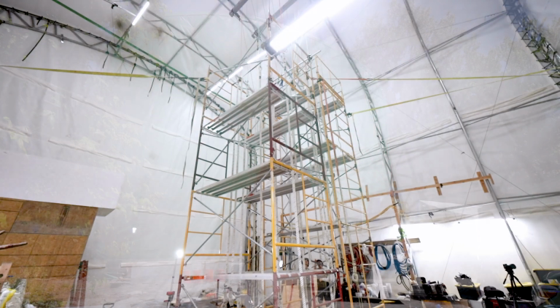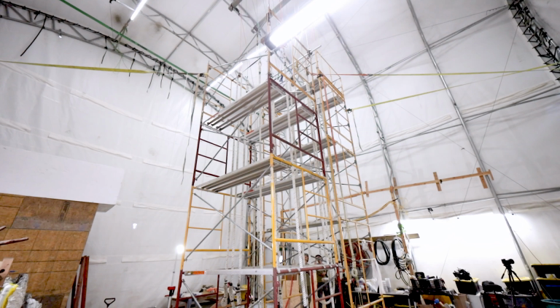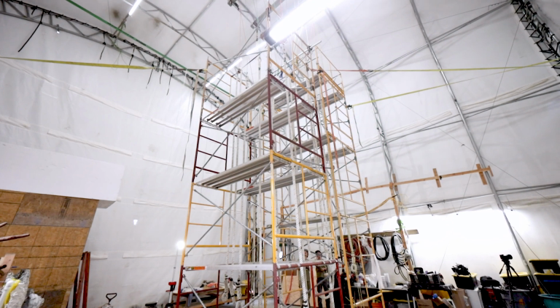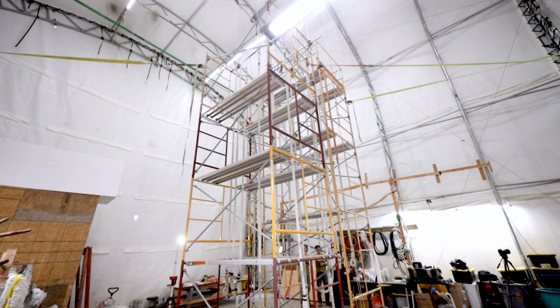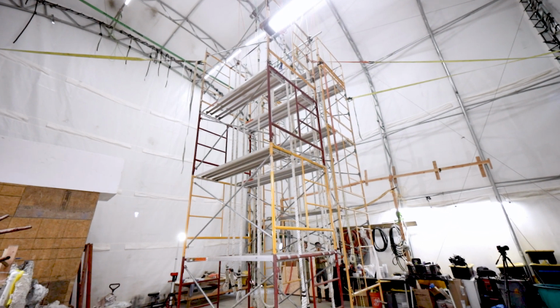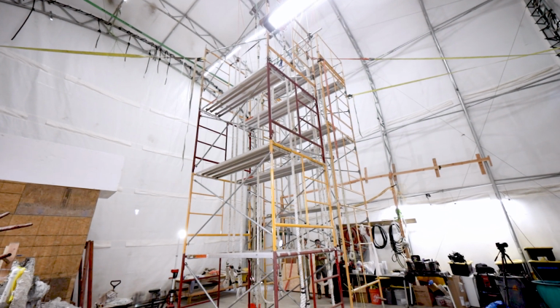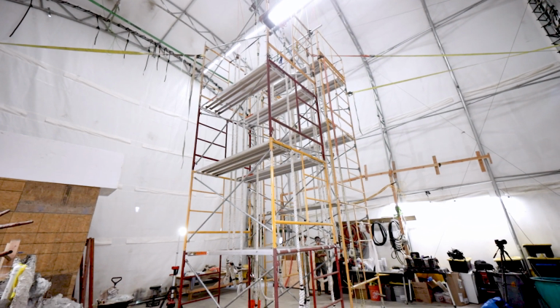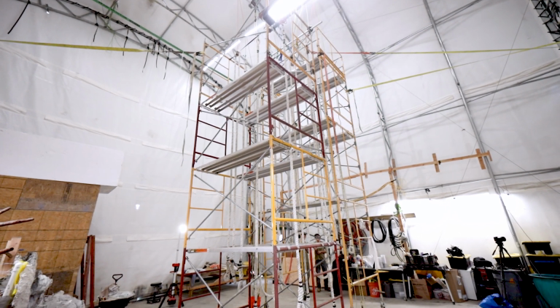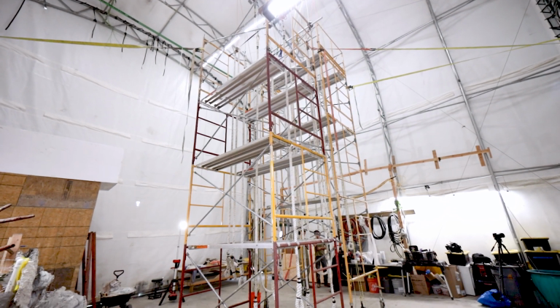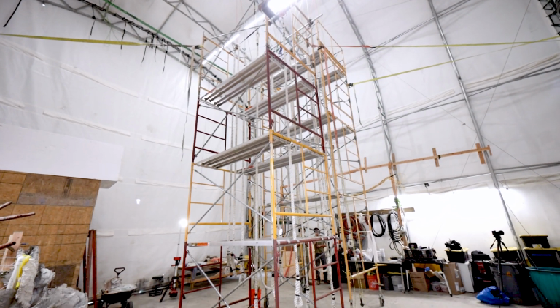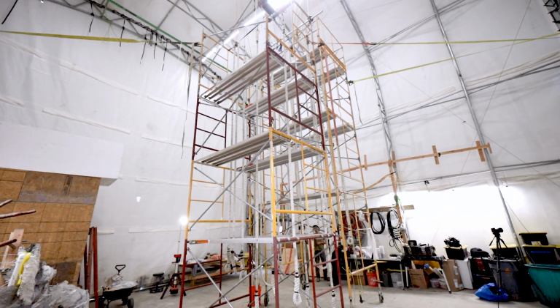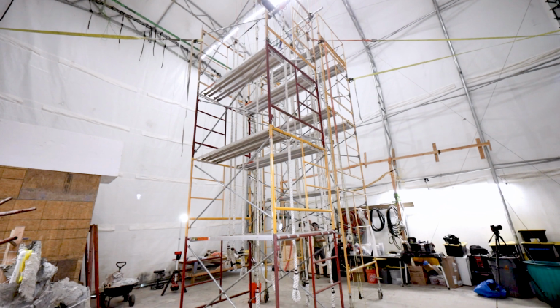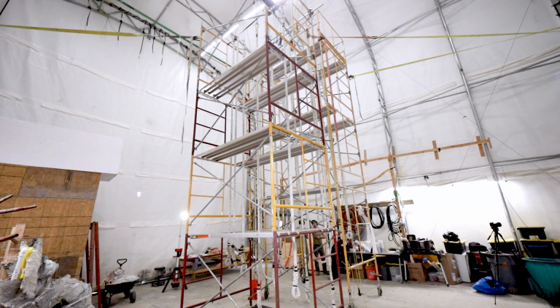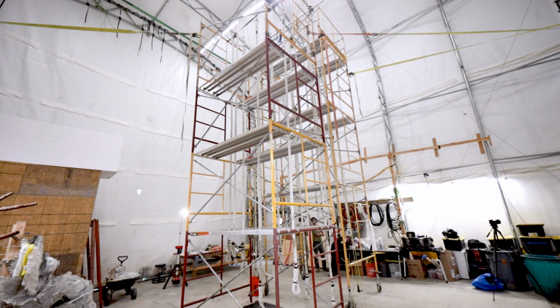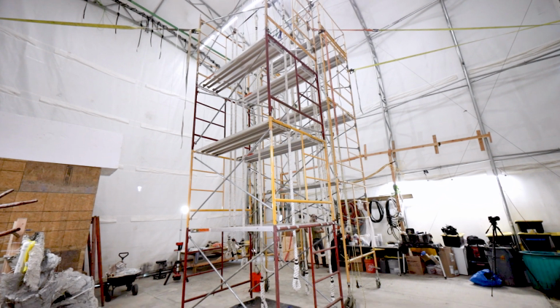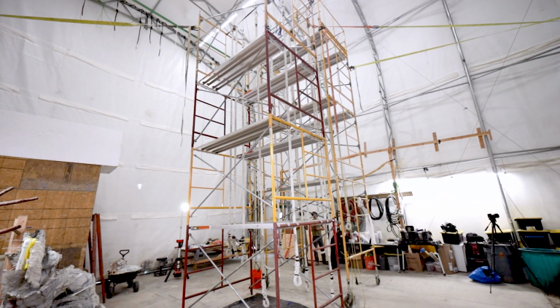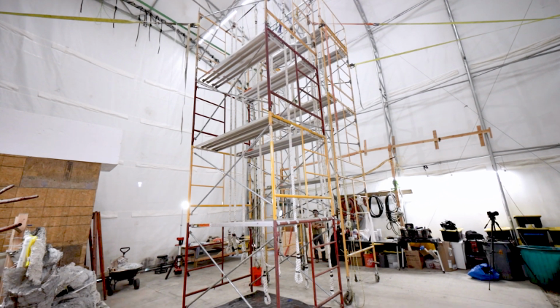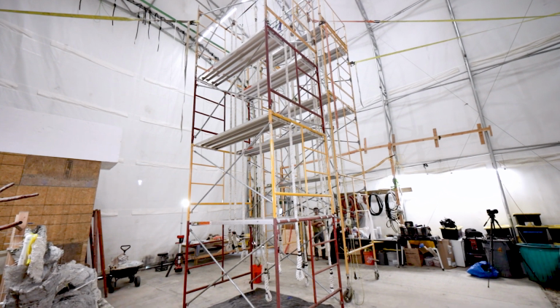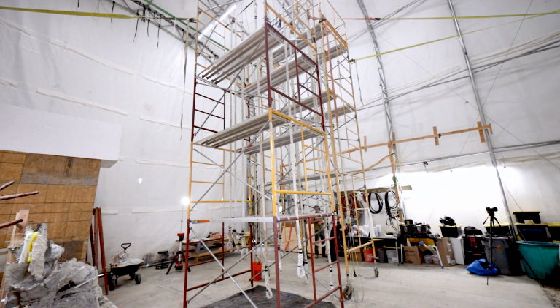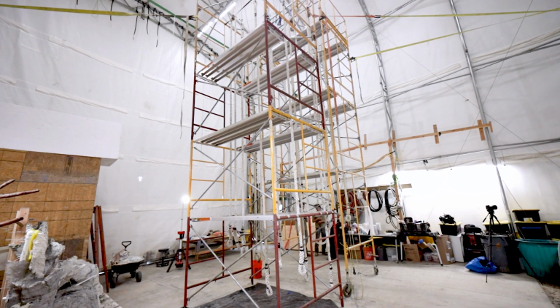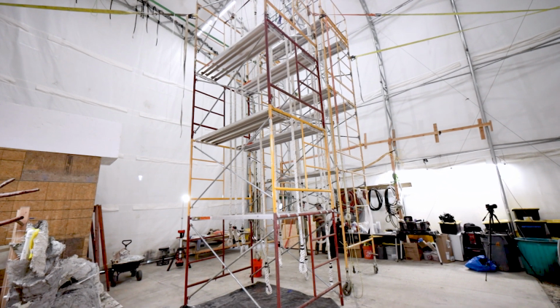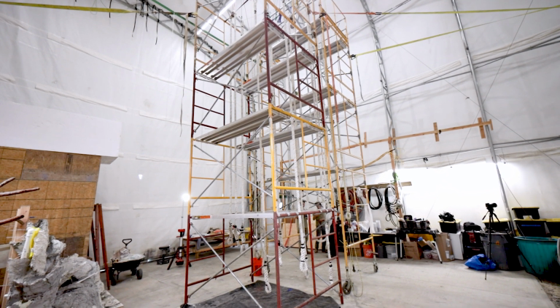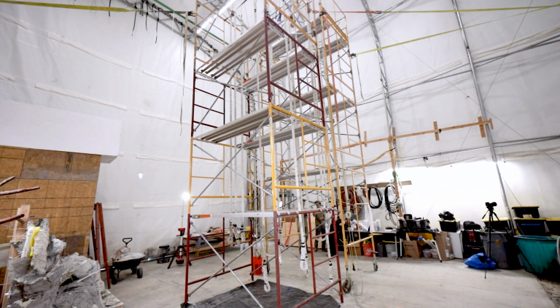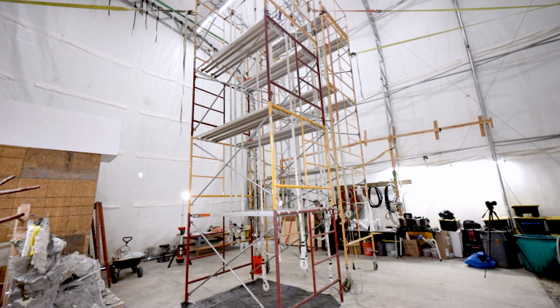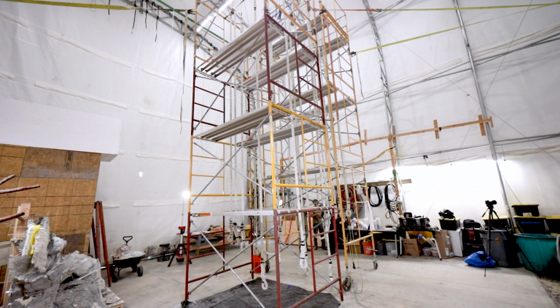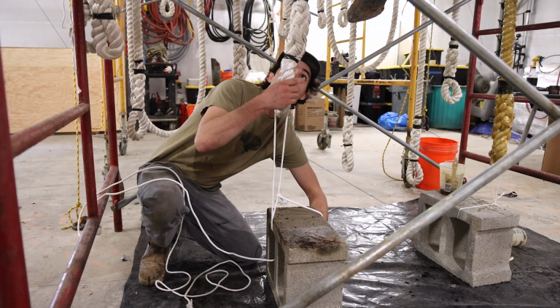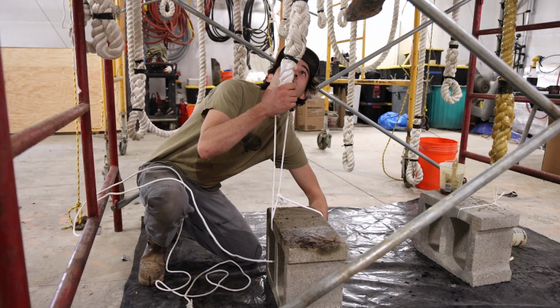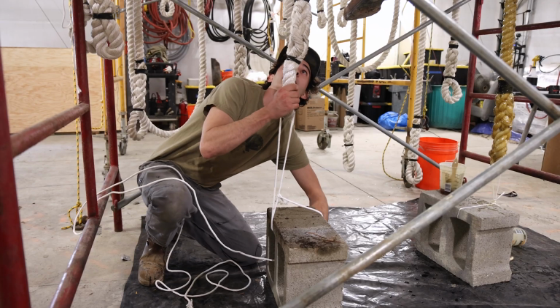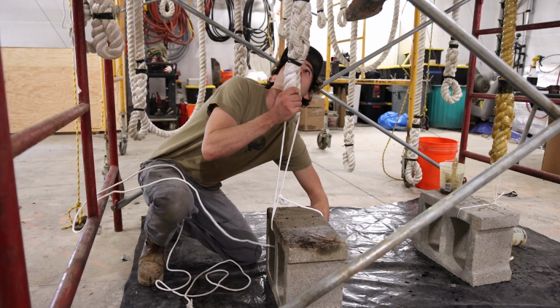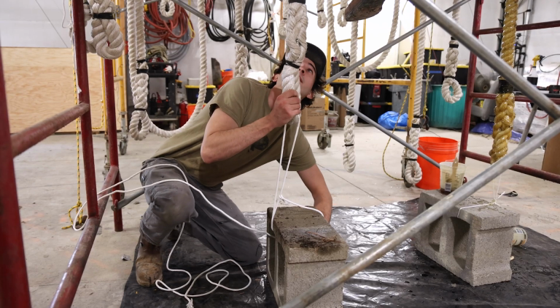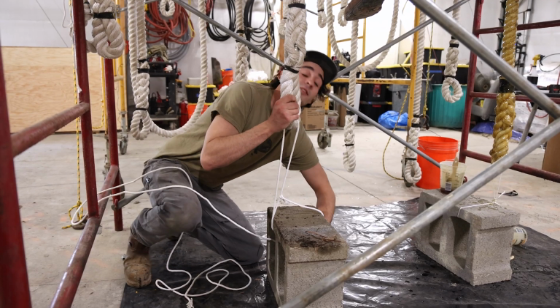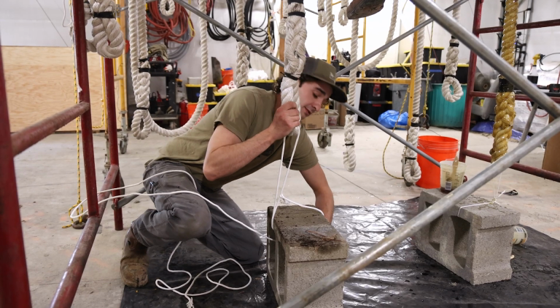The vines will be constructed over marine-grade ropes. These ropes were hung vertically using scaffolding.